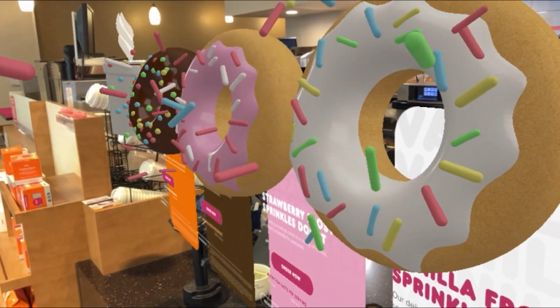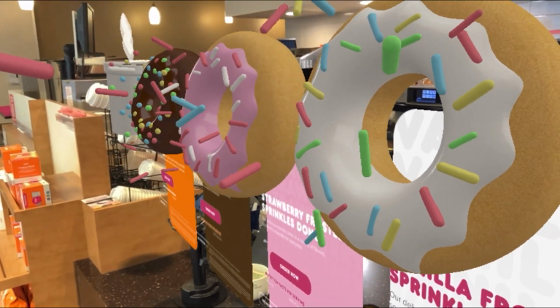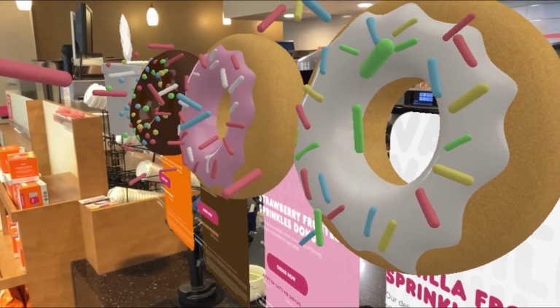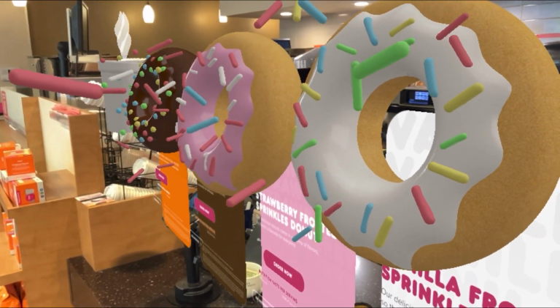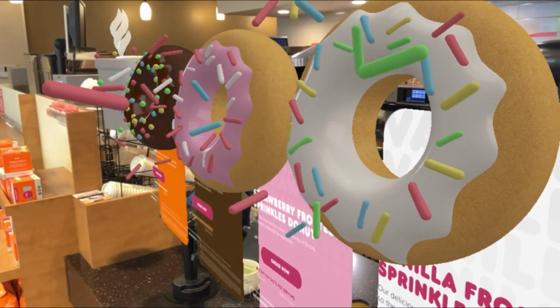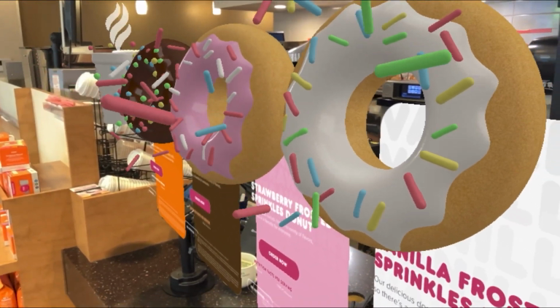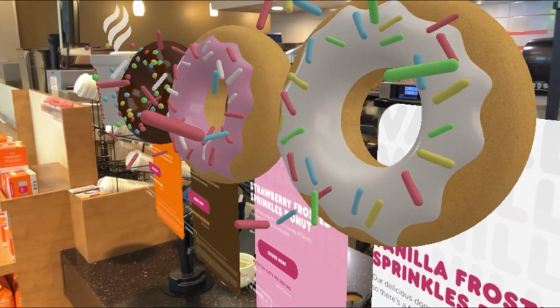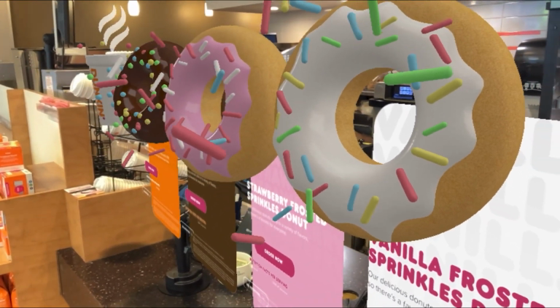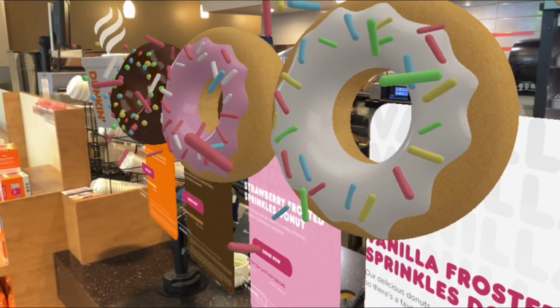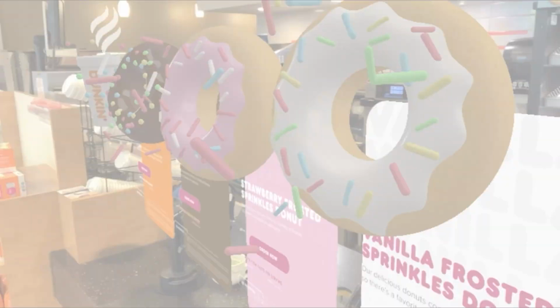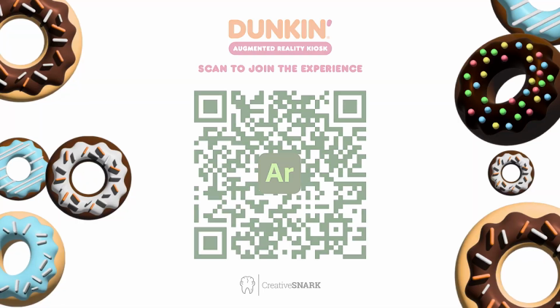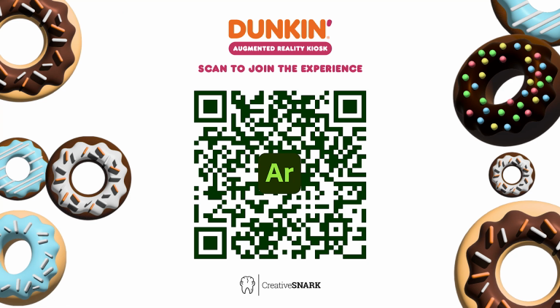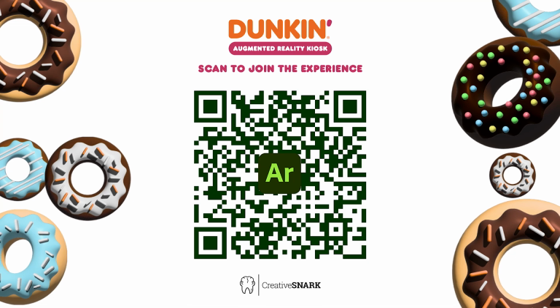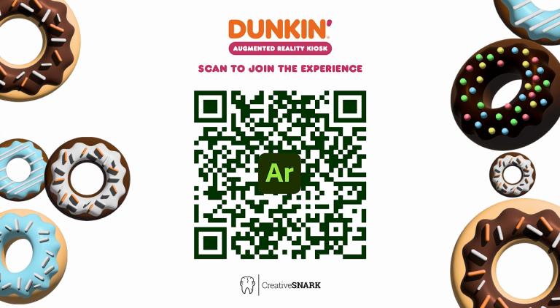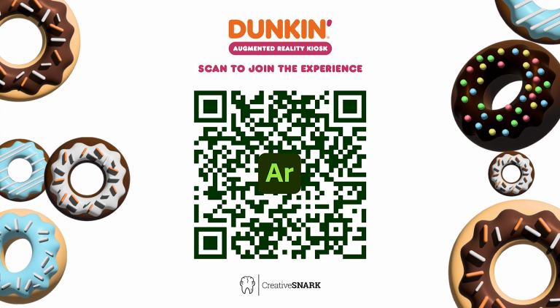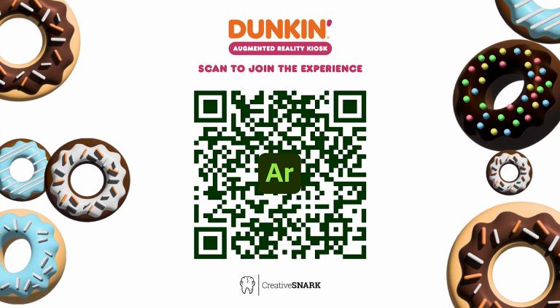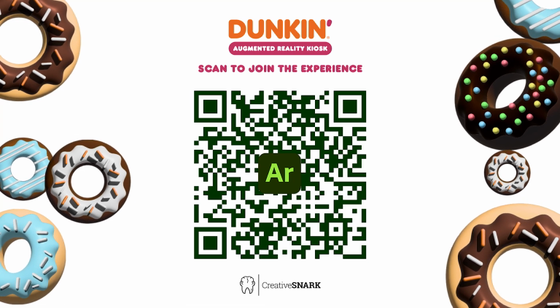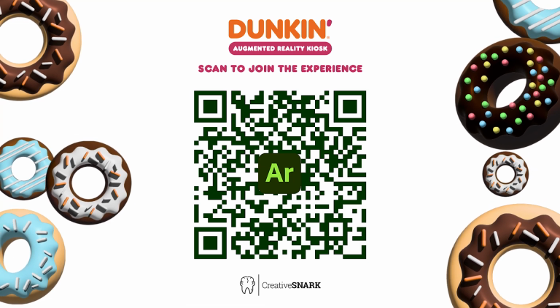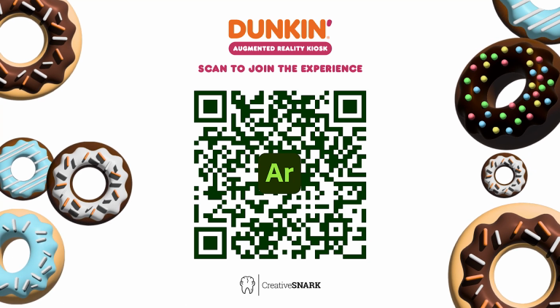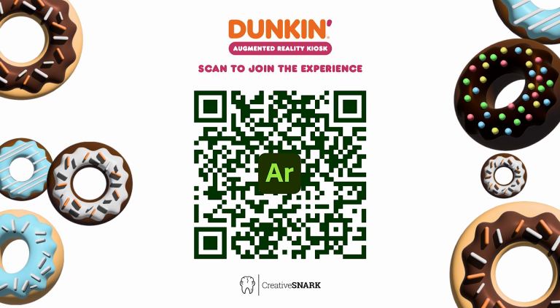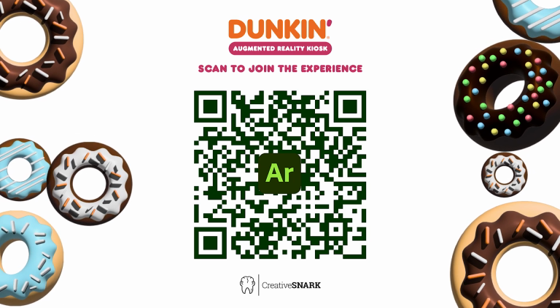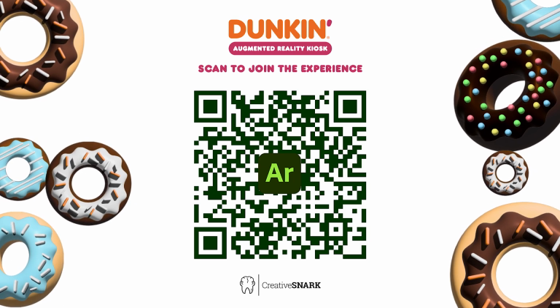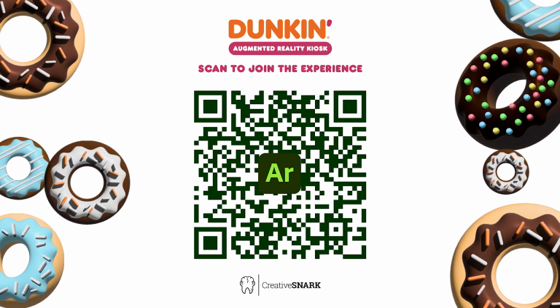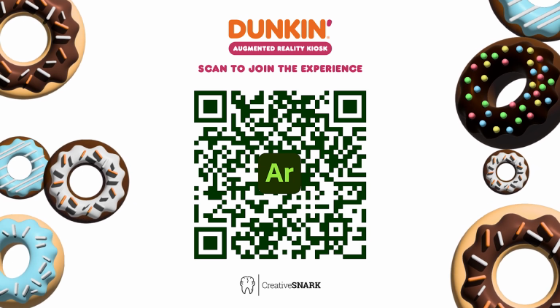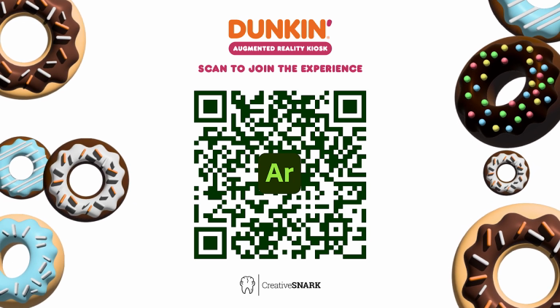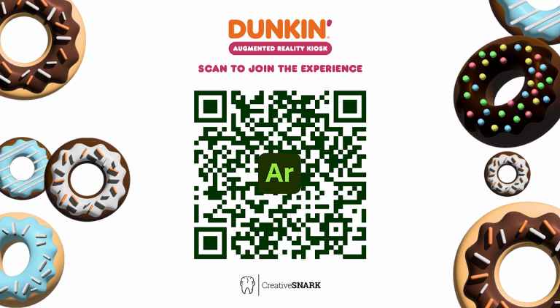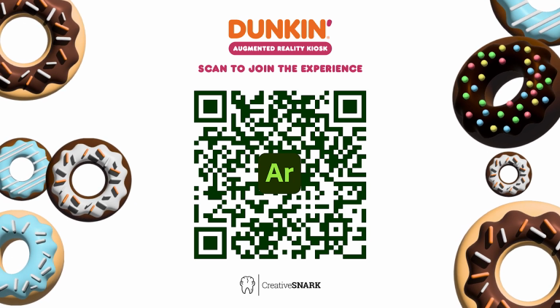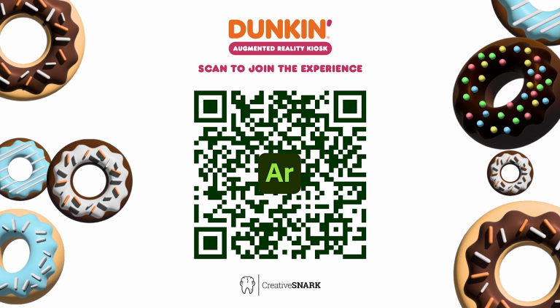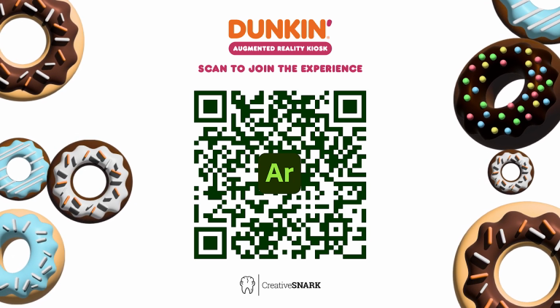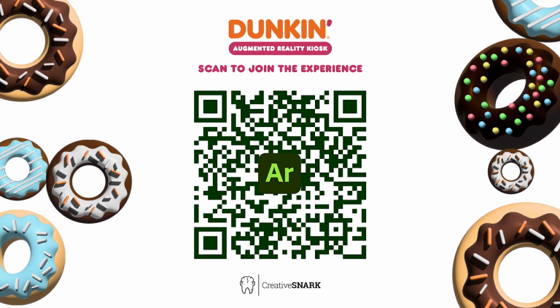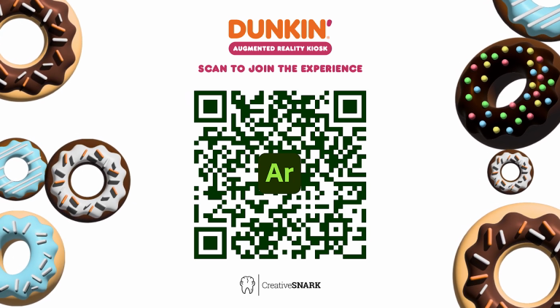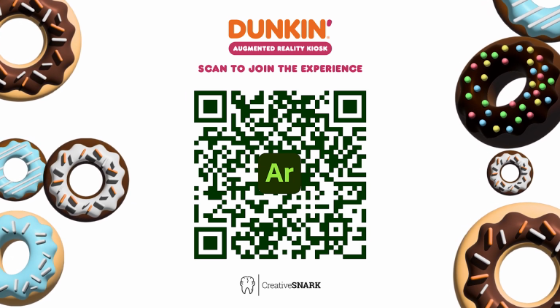Thank you for viewing, and don't forget to scan the QR code or click the link in the caption to experience the Duncan AR Kiosk.